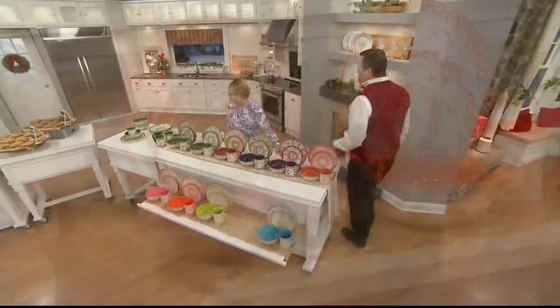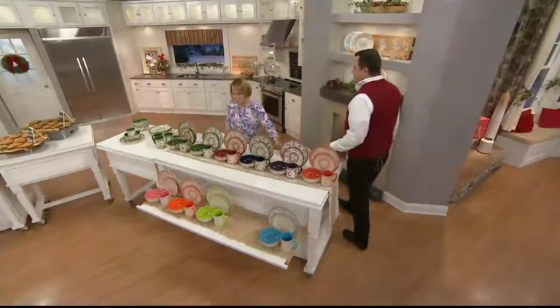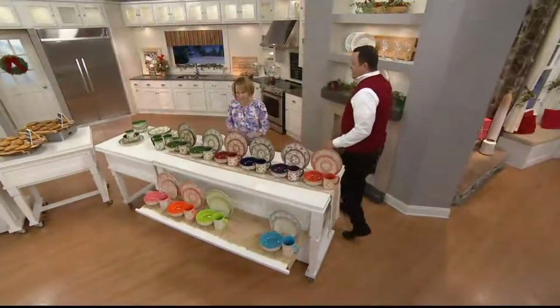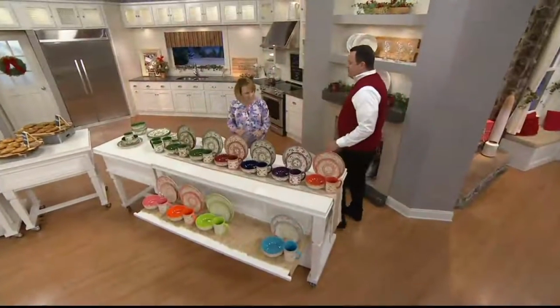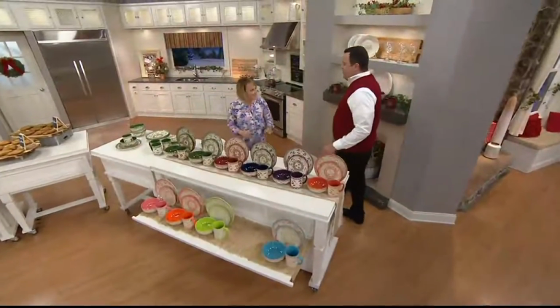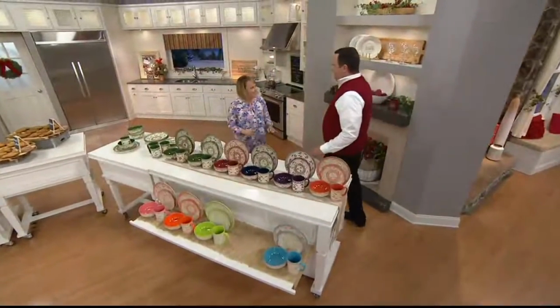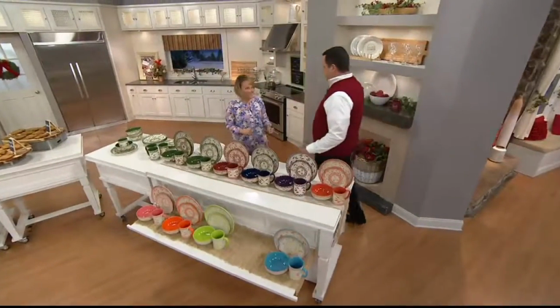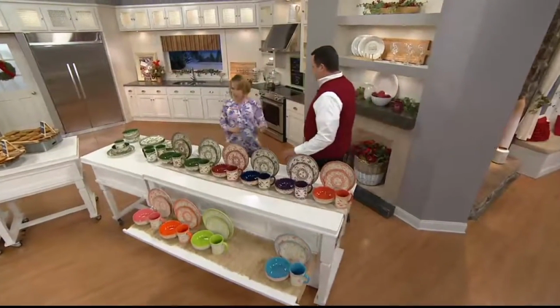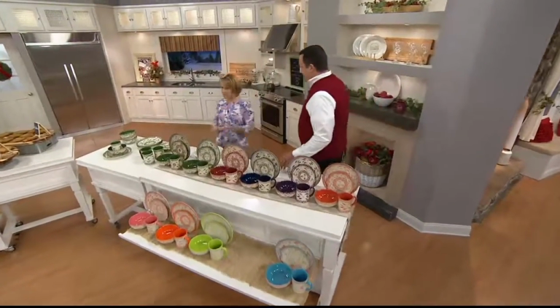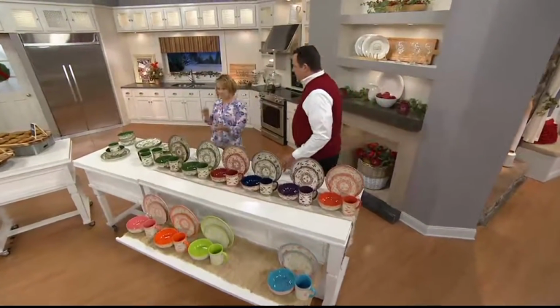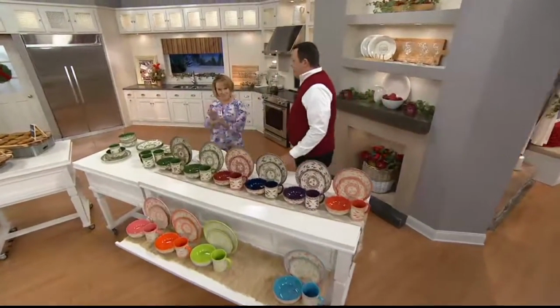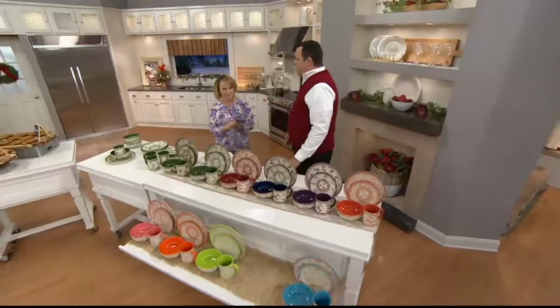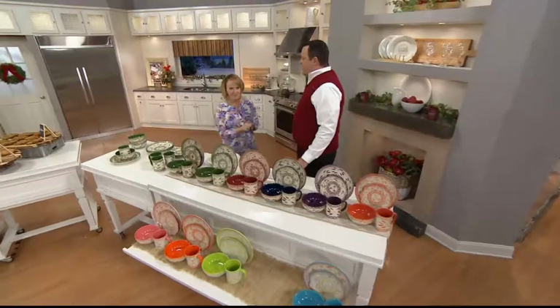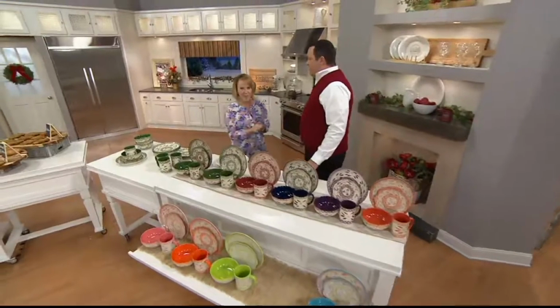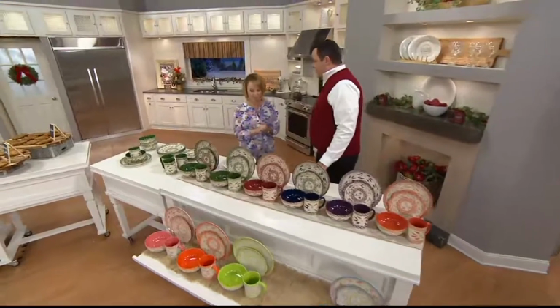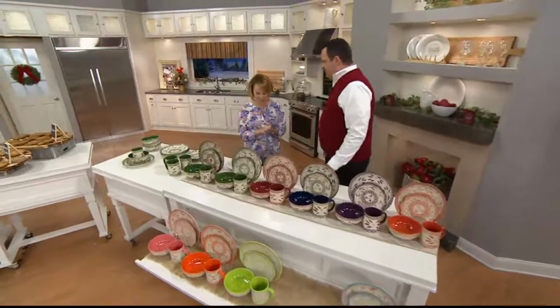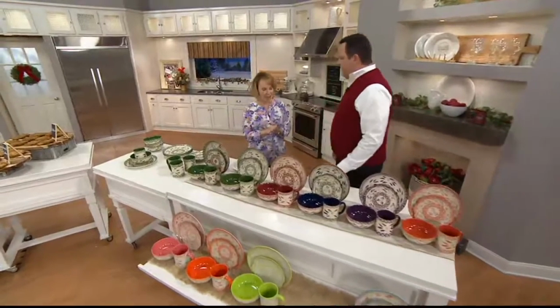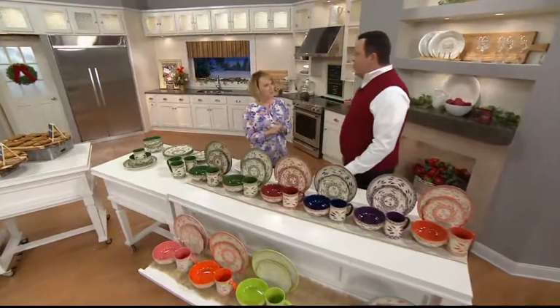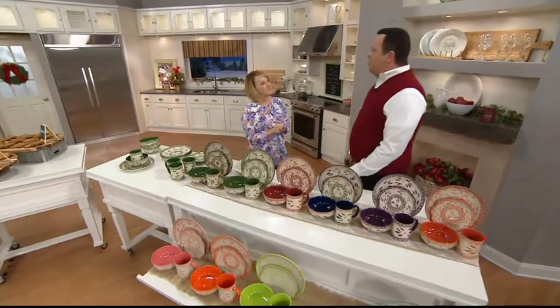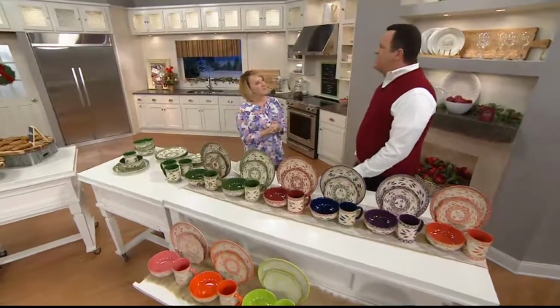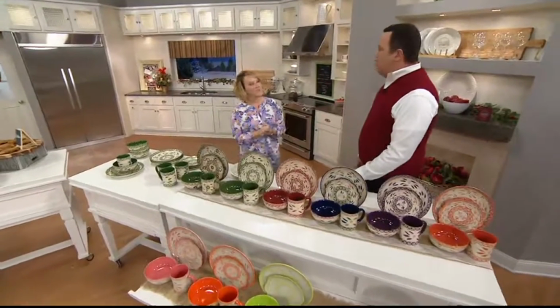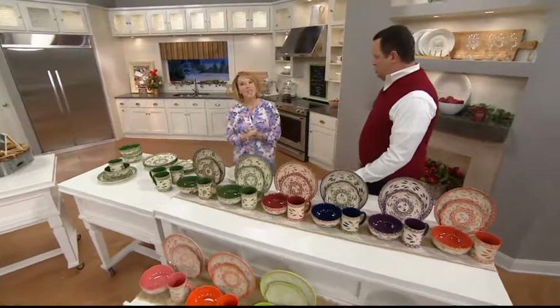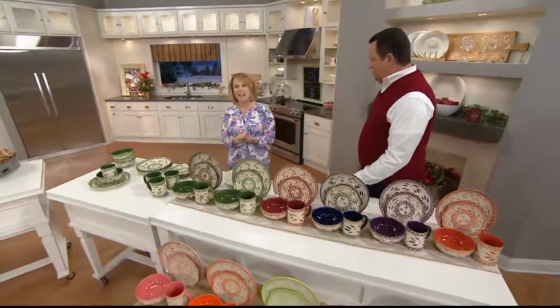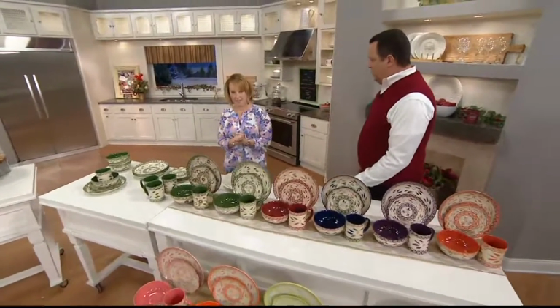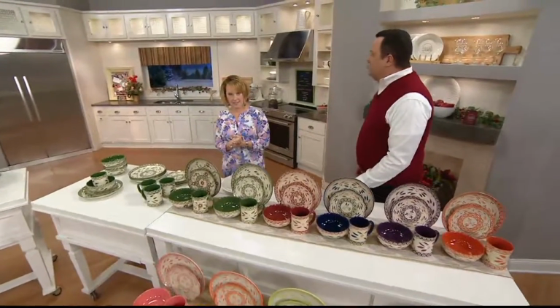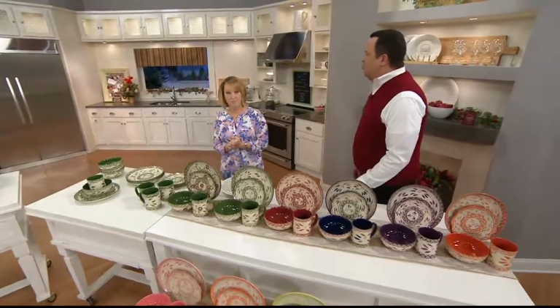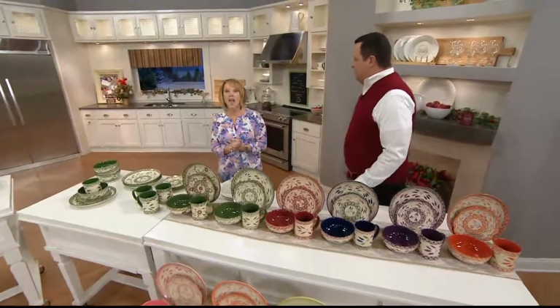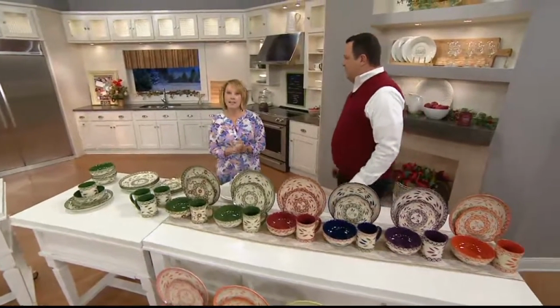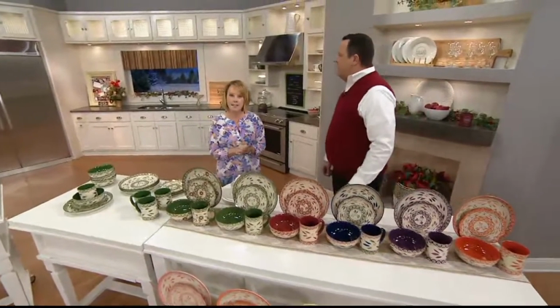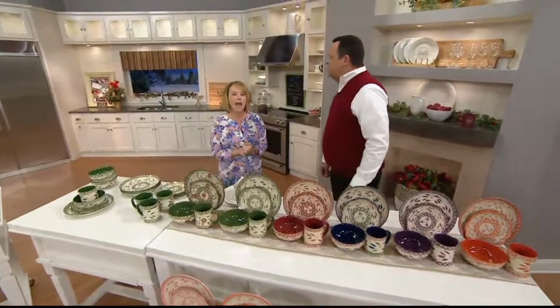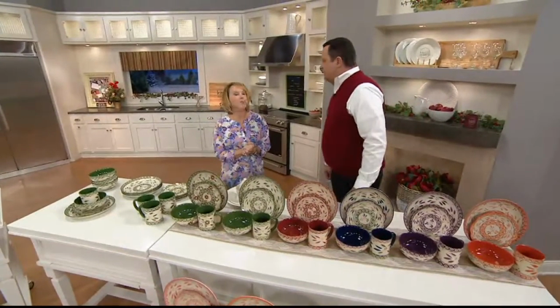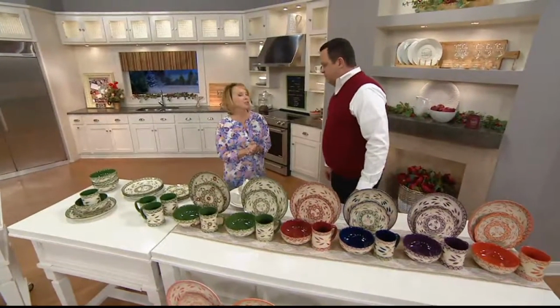Tara, can these go in the oven? They can. Can they go into the microwave? Yes, they can. Can they go into the dishwasher? Yes. Refrigerator? Yes. Freezer? Absolutely.